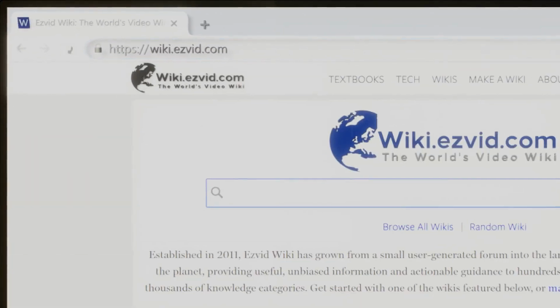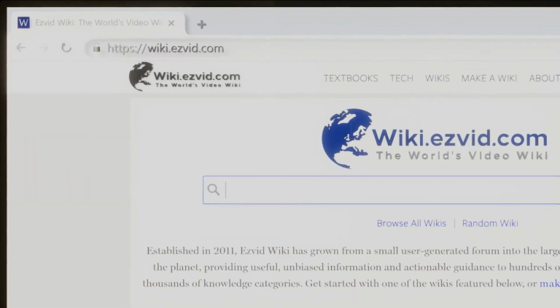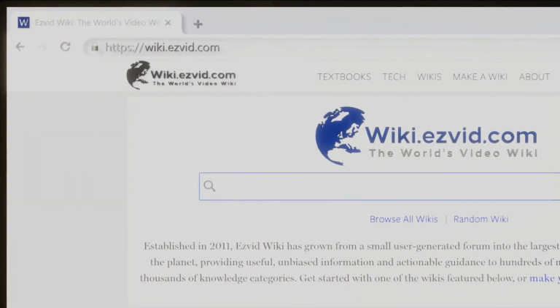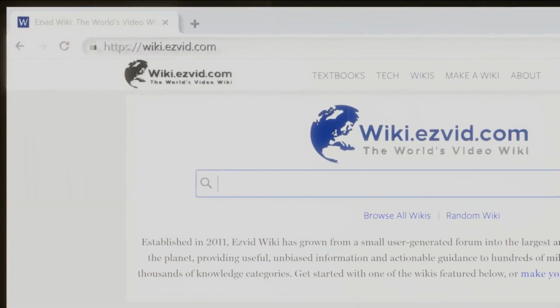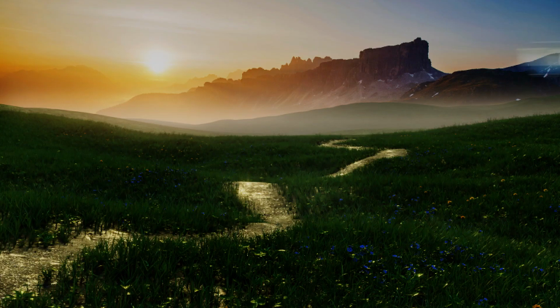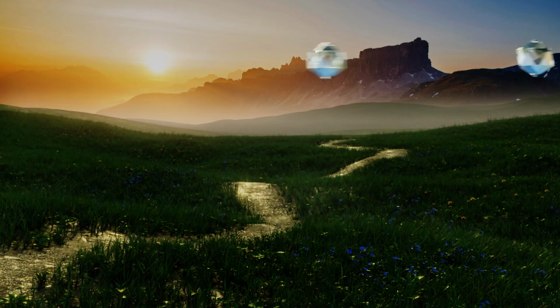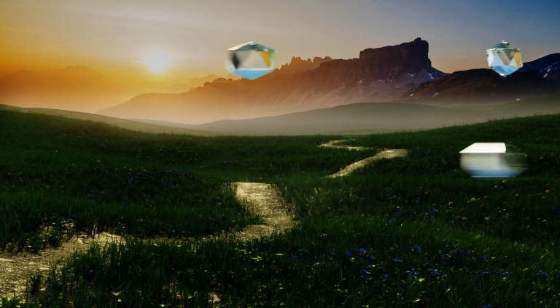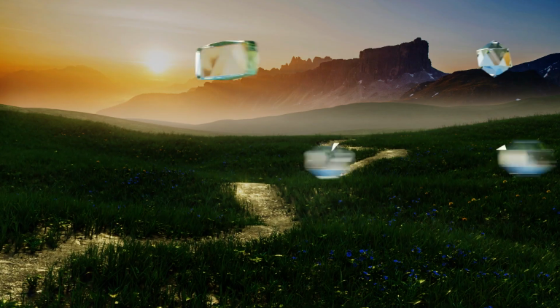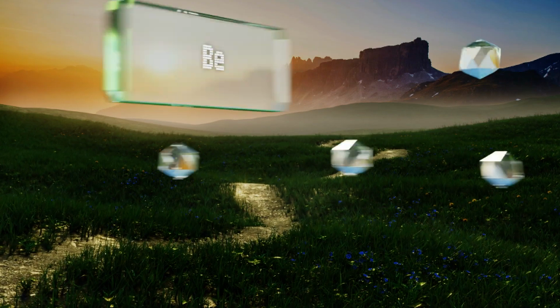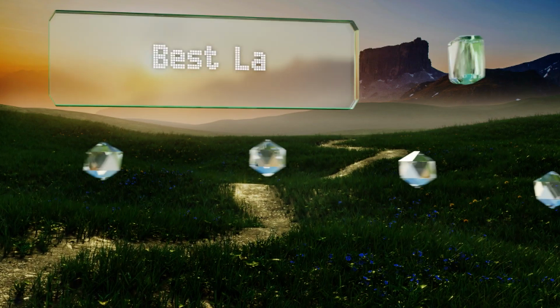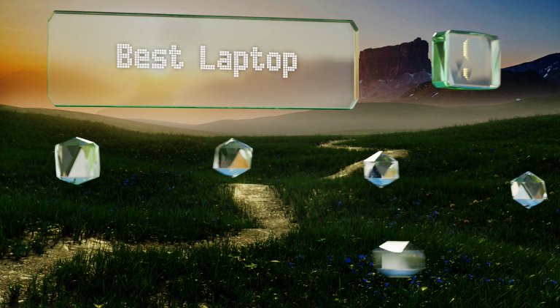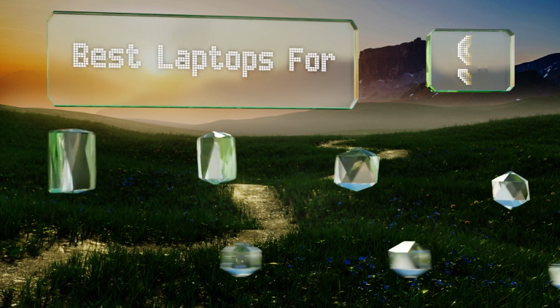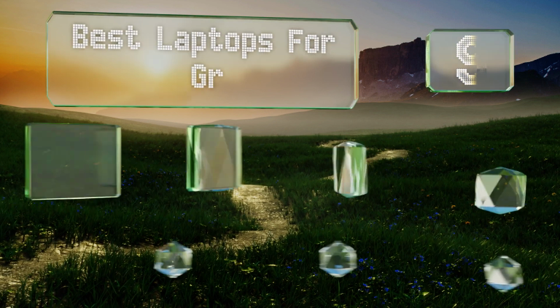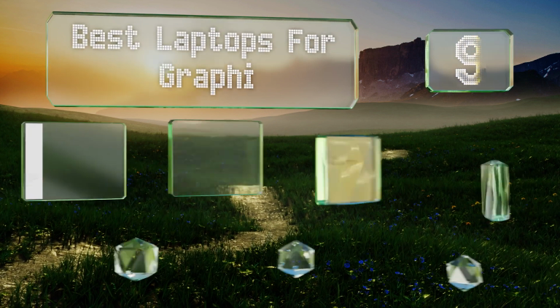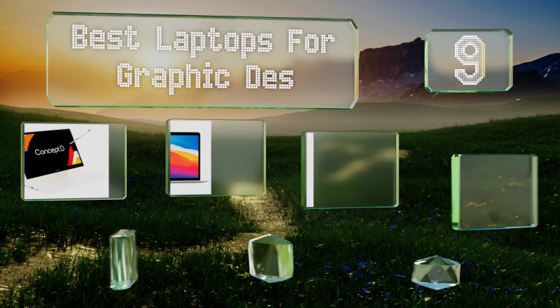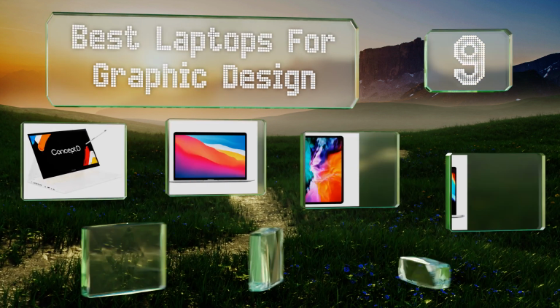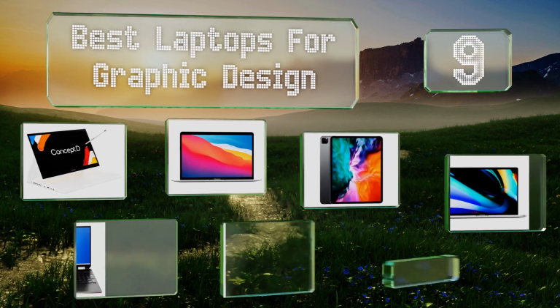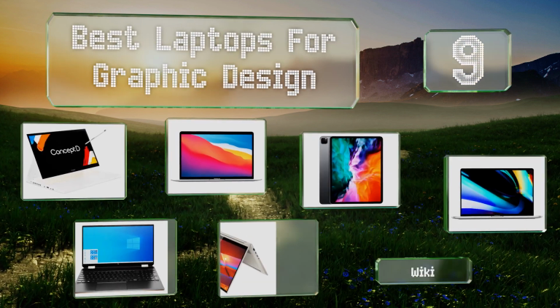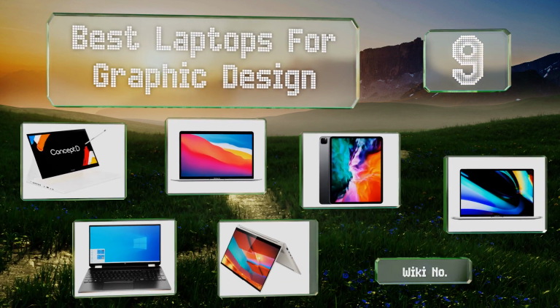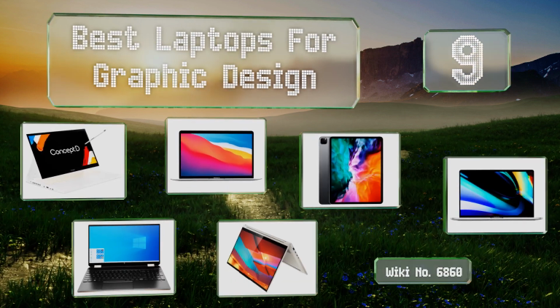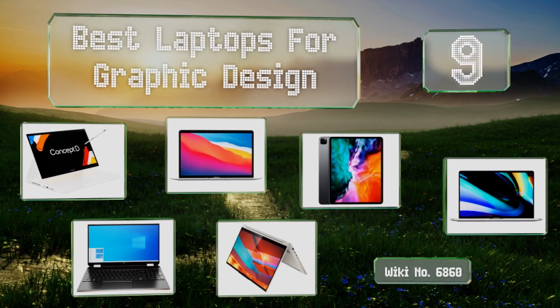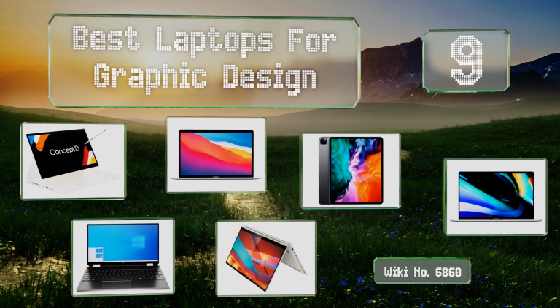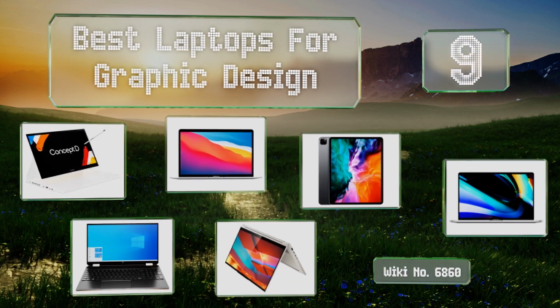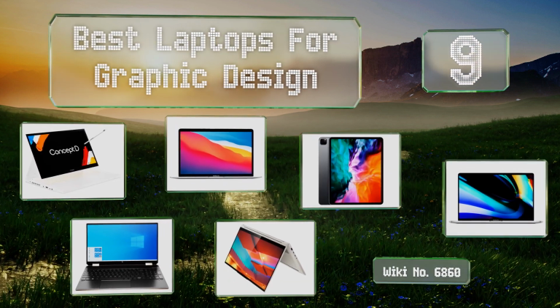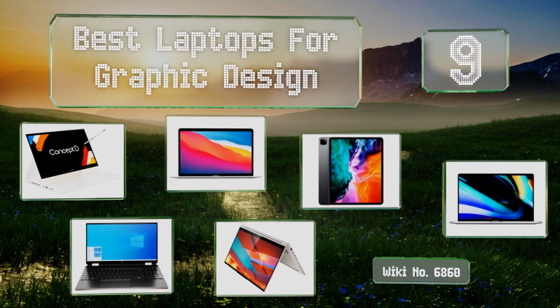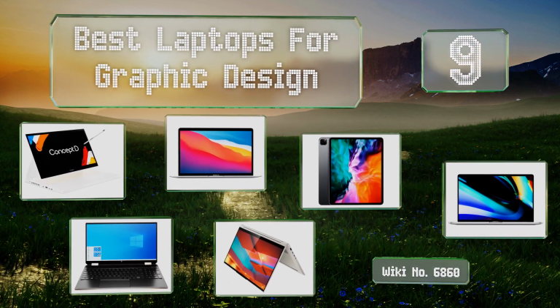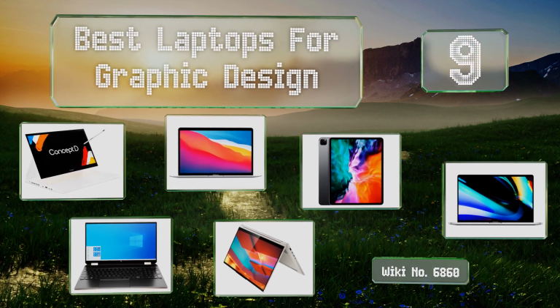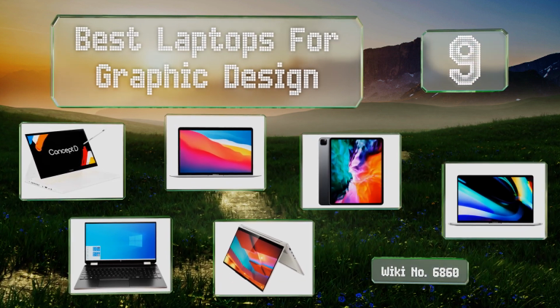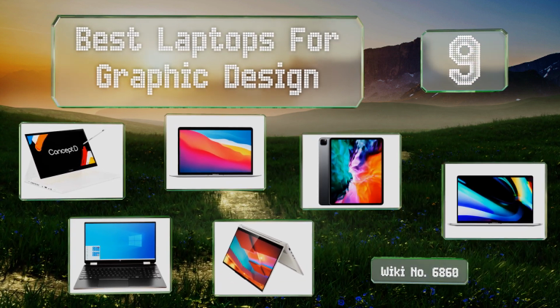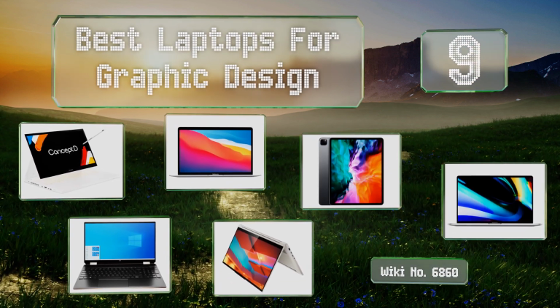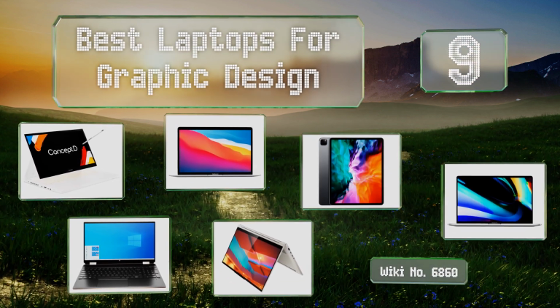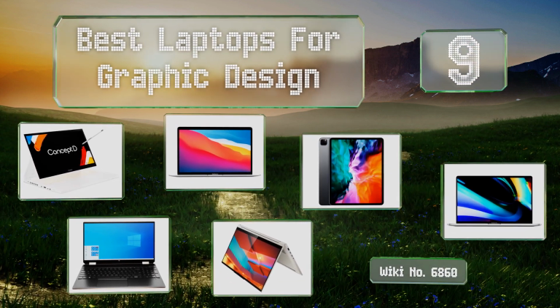EasyVid presents the nine best laptops for graphic design. Let's get started with the list.